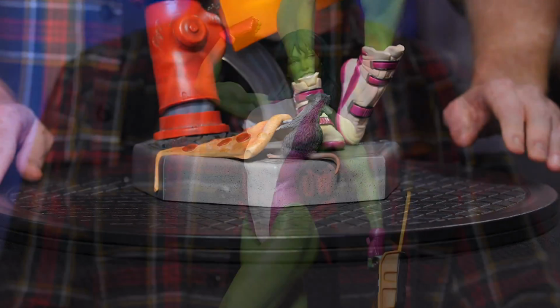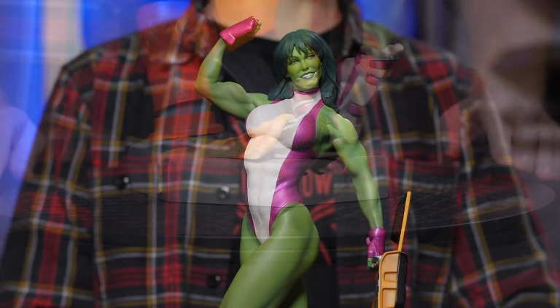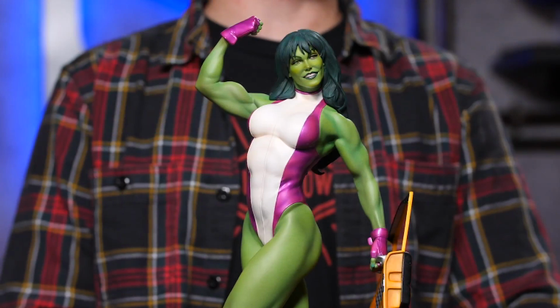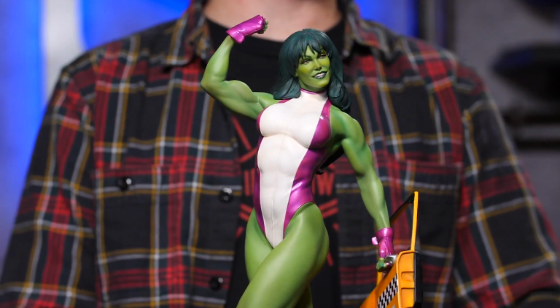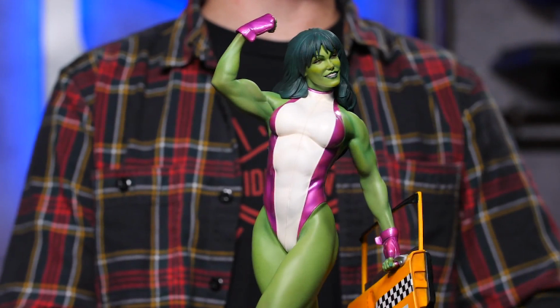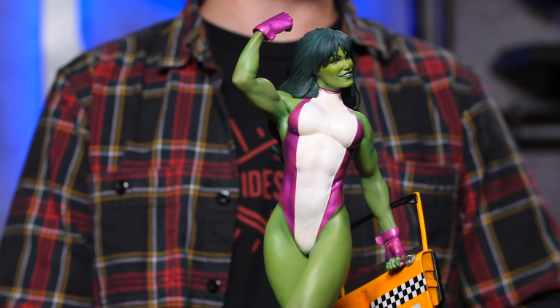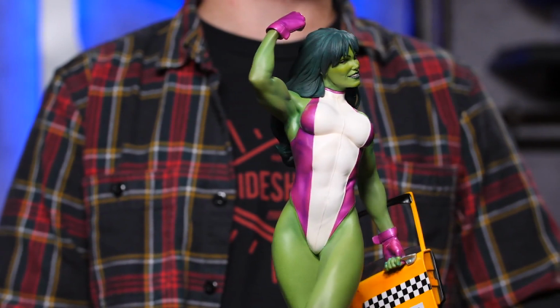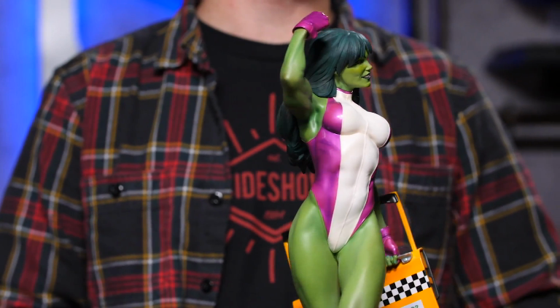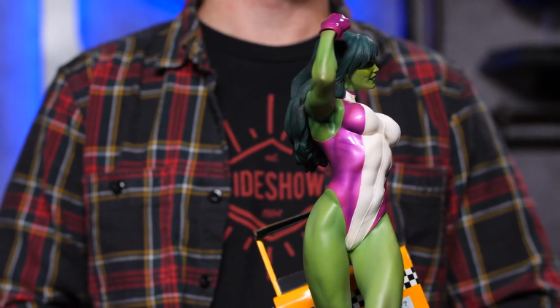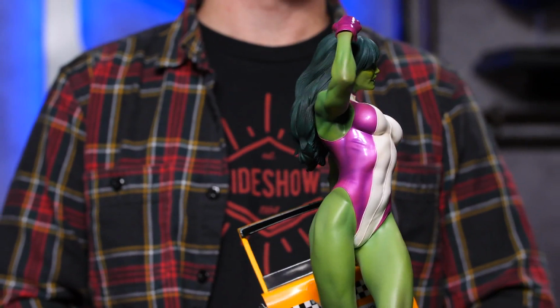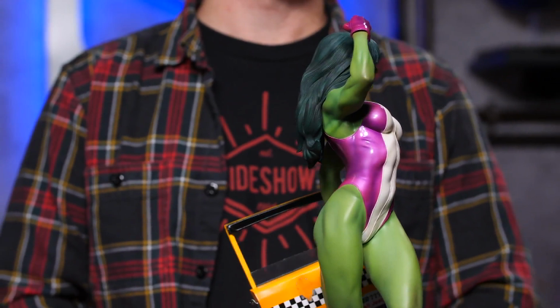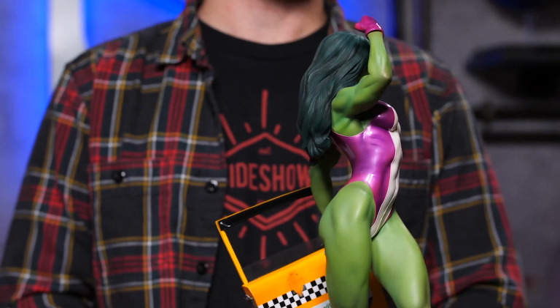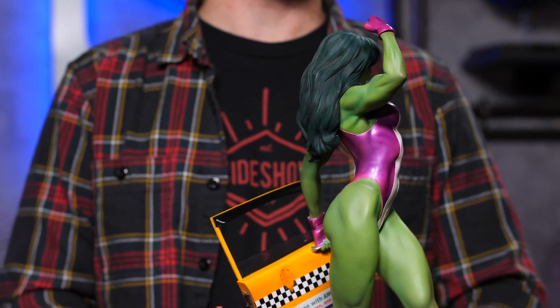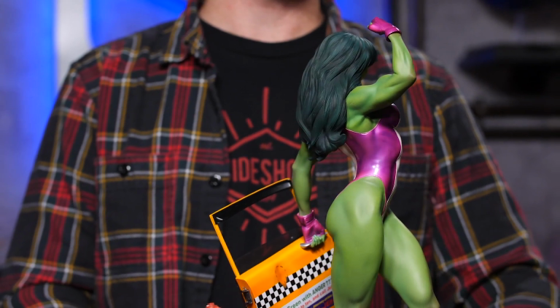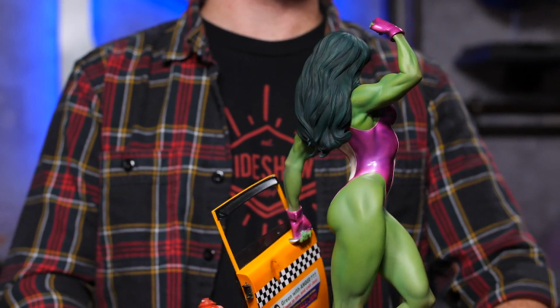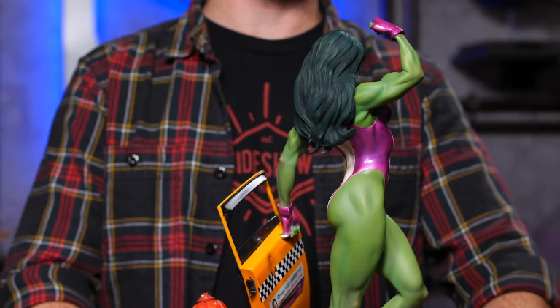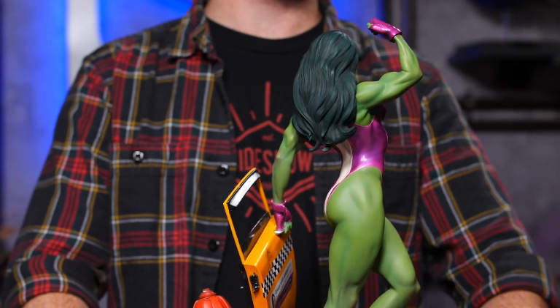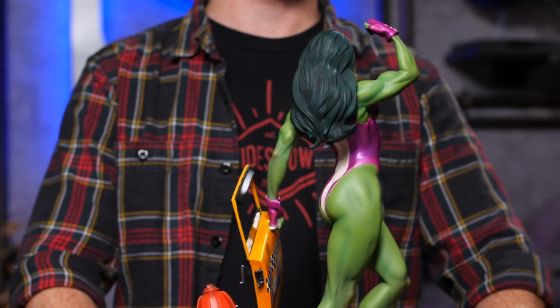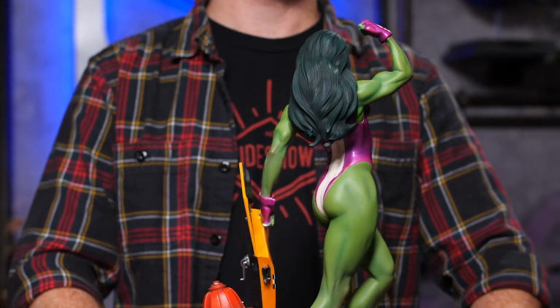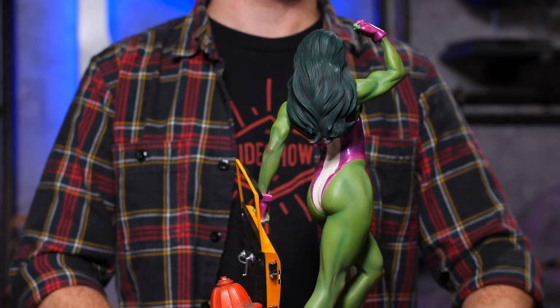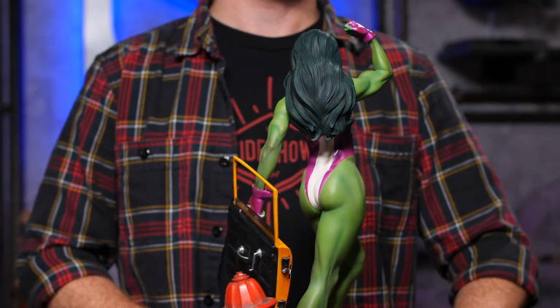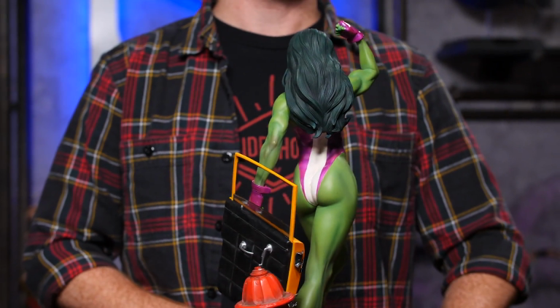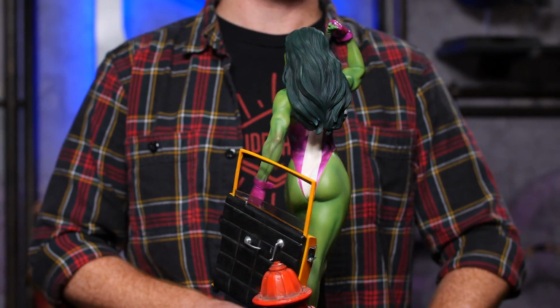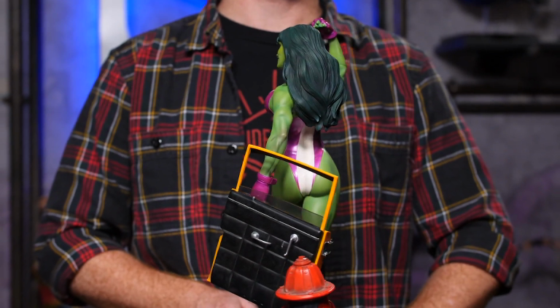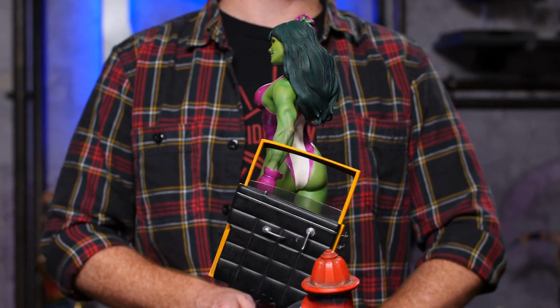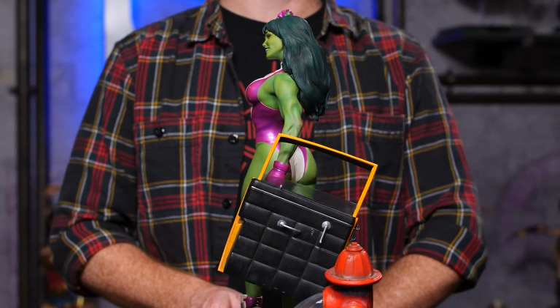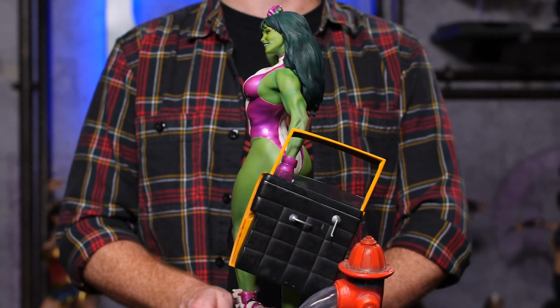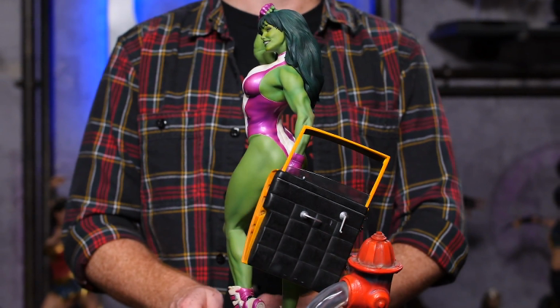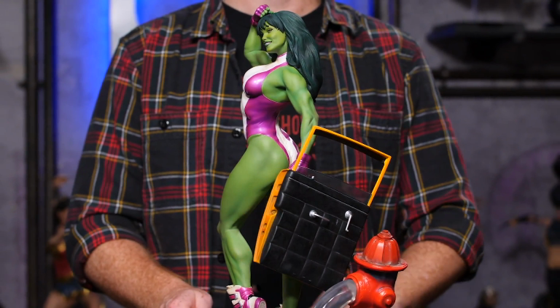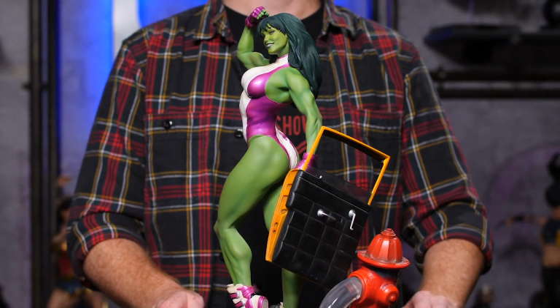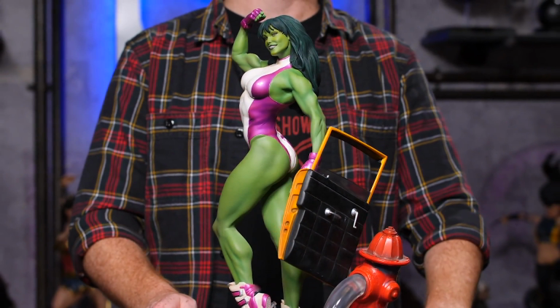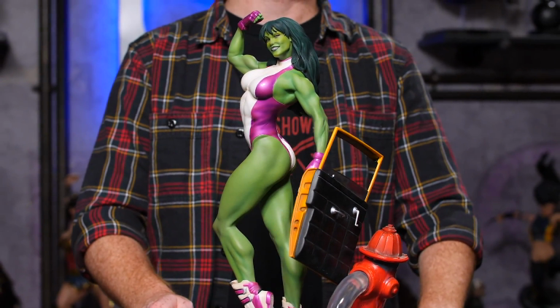So, here we are with the She-Hulk collector's edition.